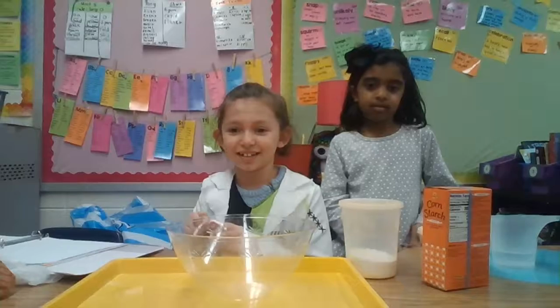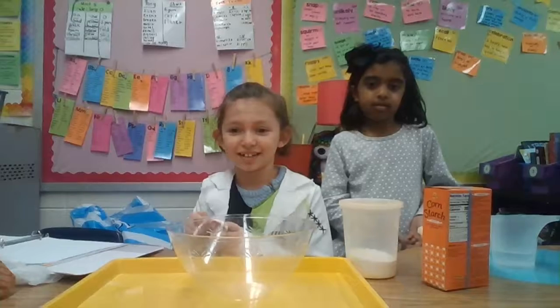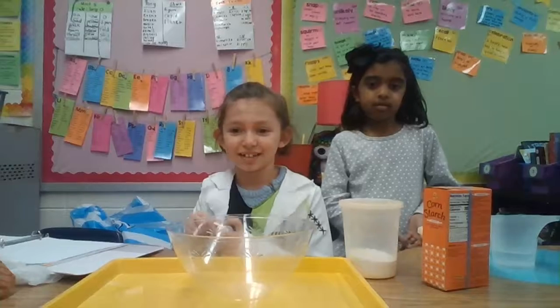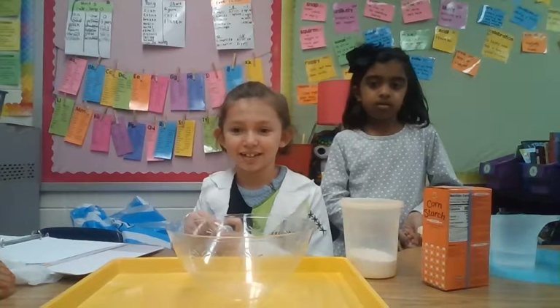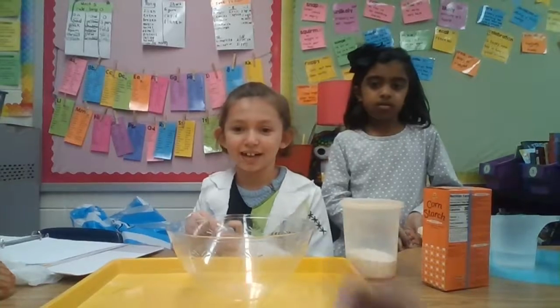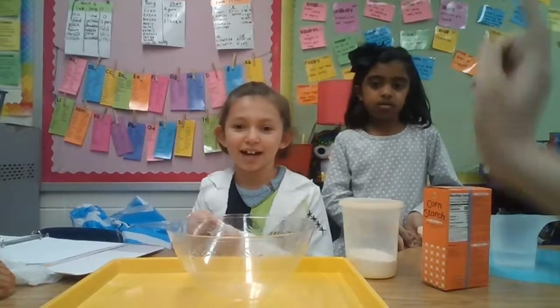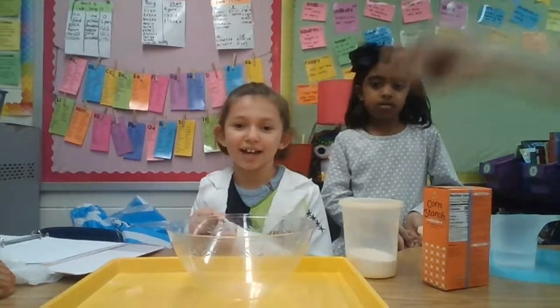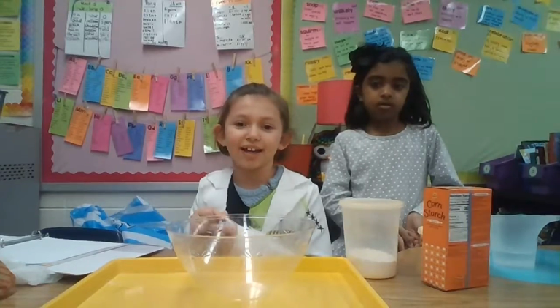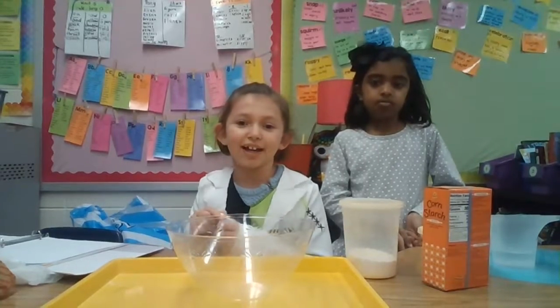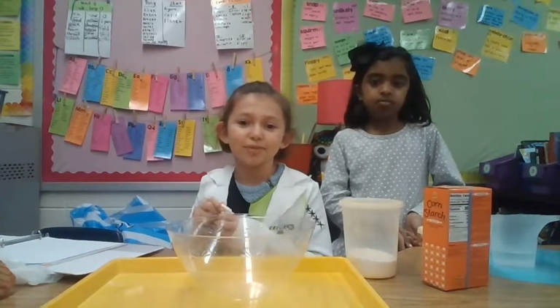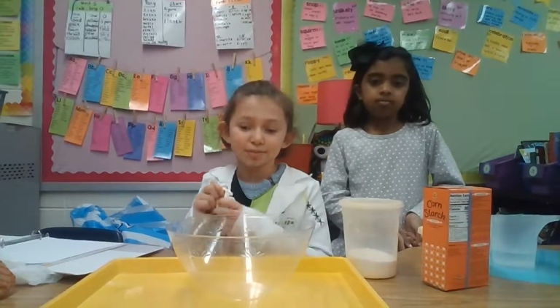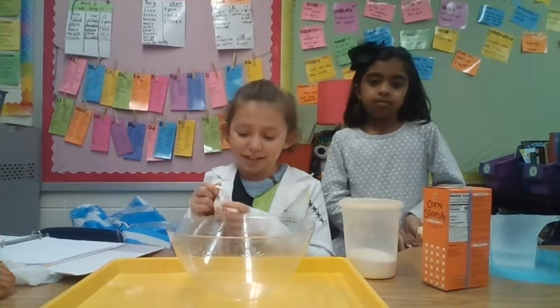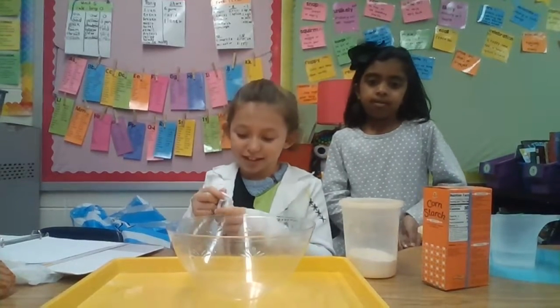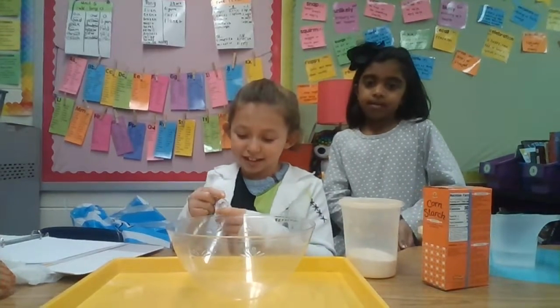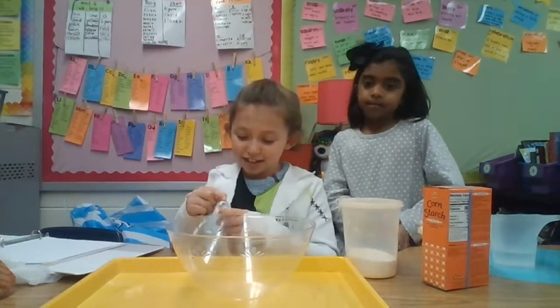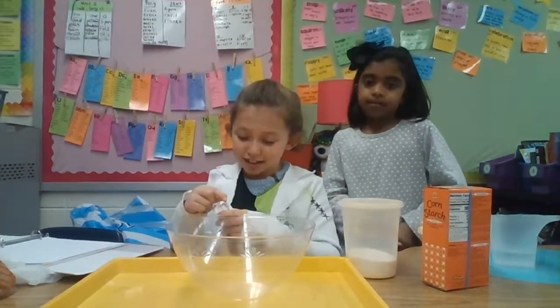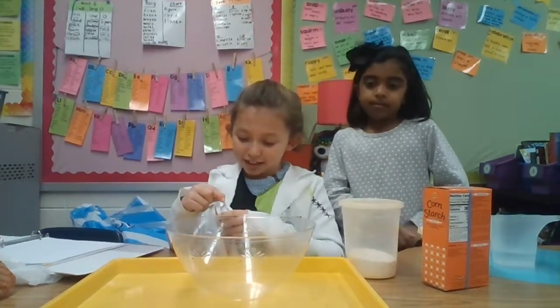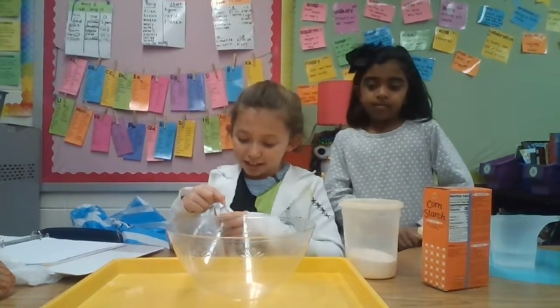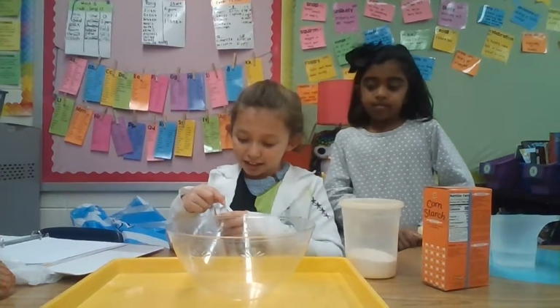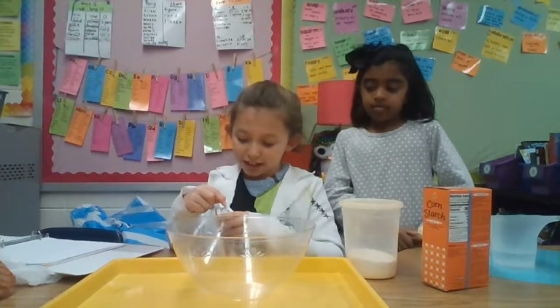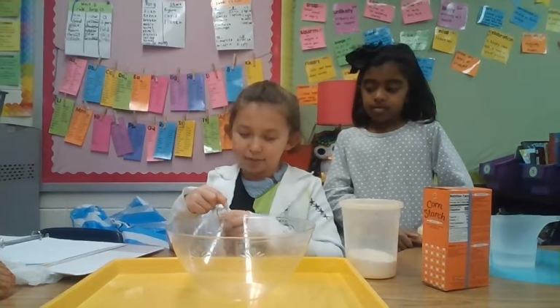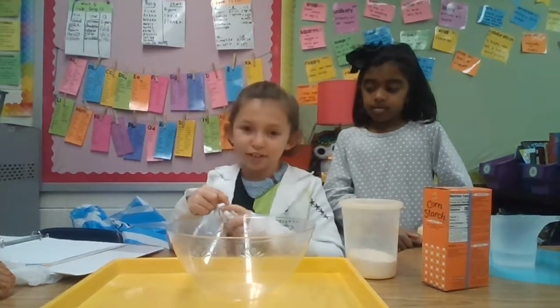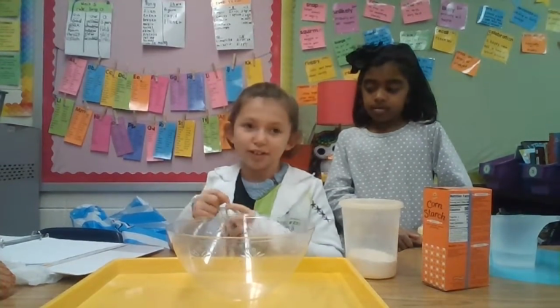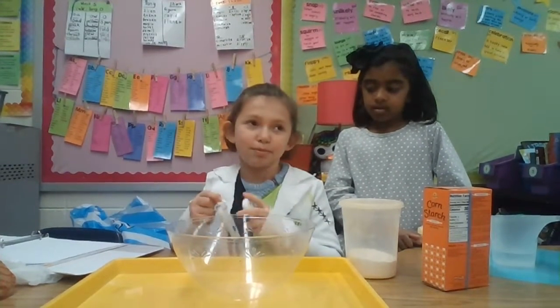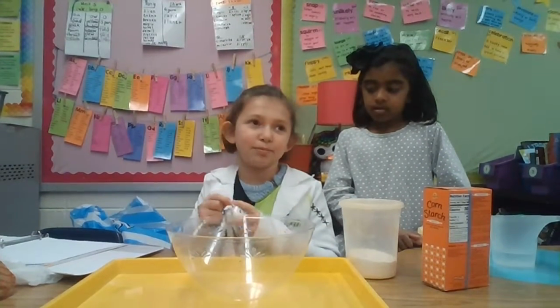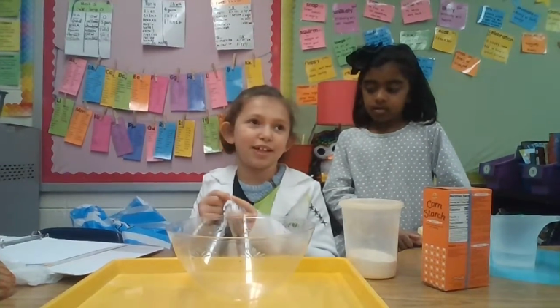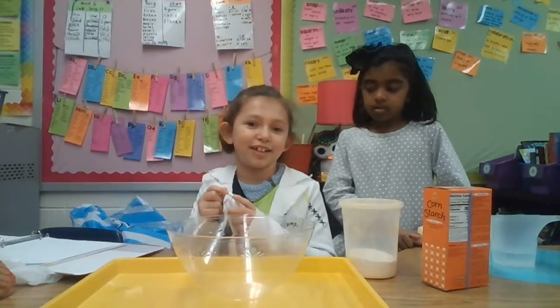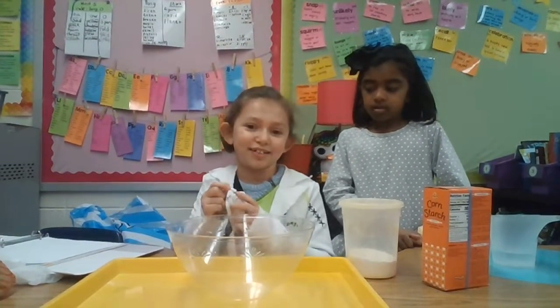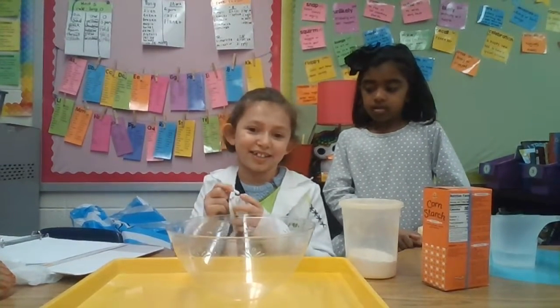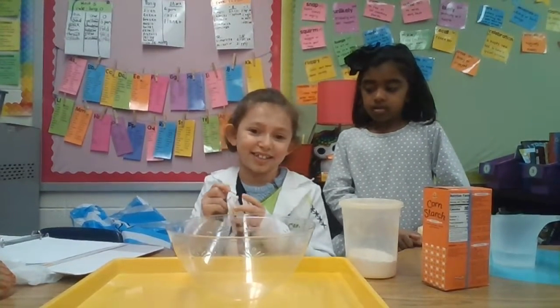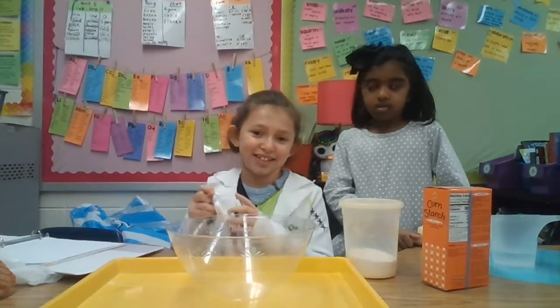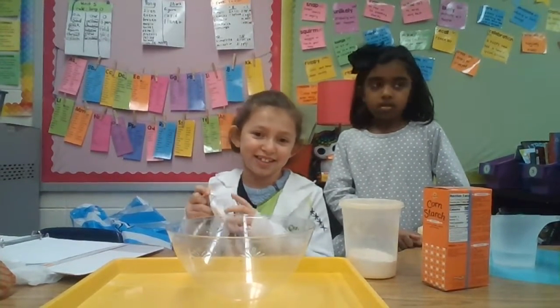I'm Samantha. I'm going to be making quicksand.